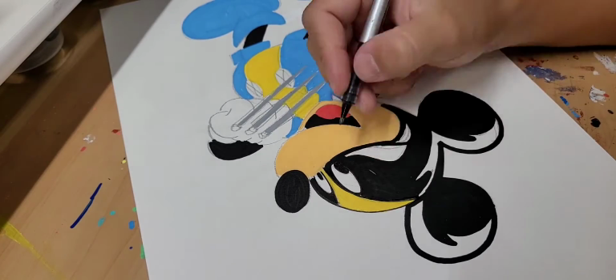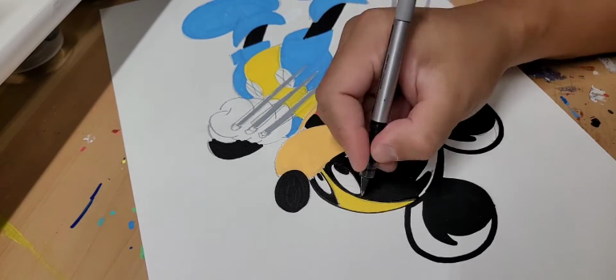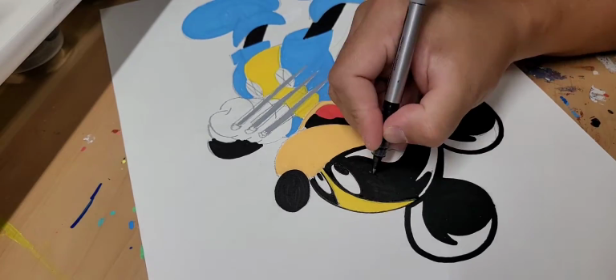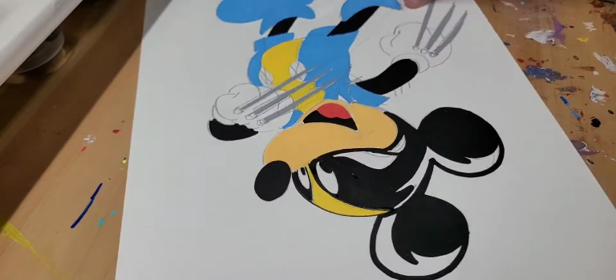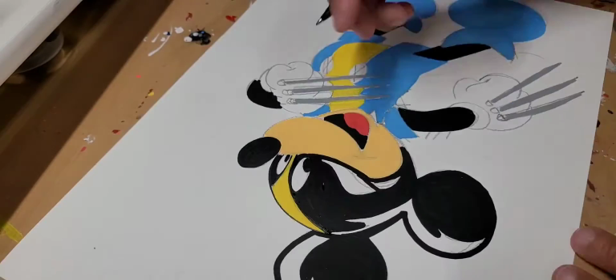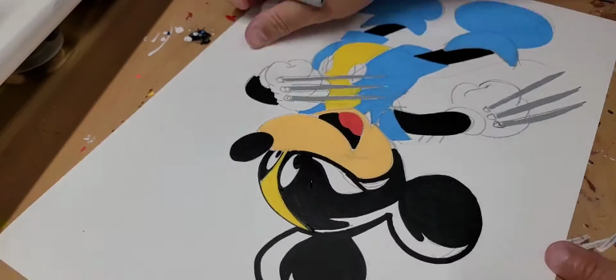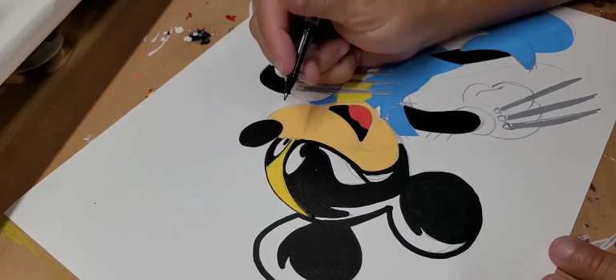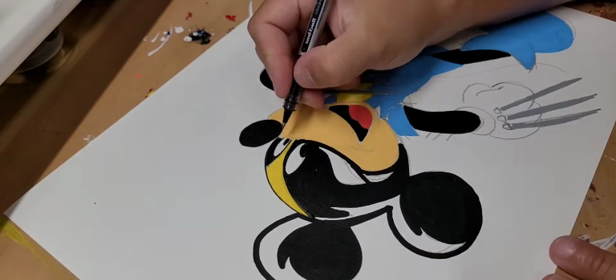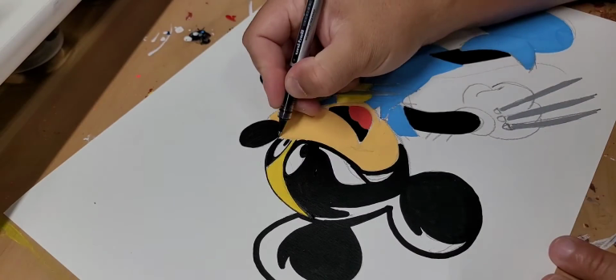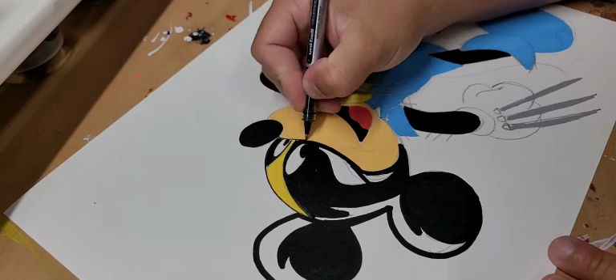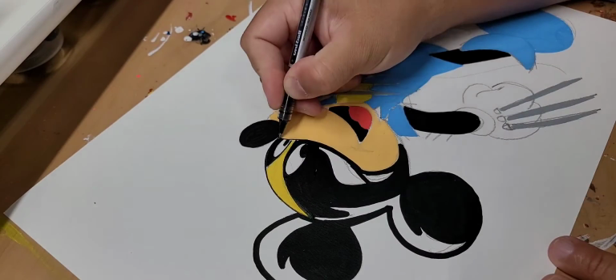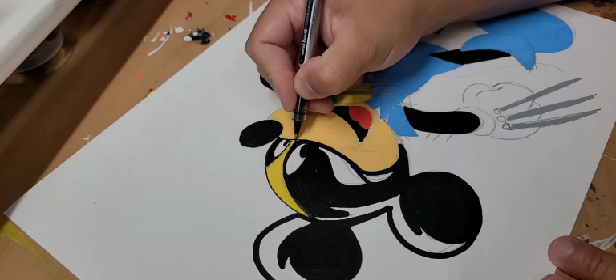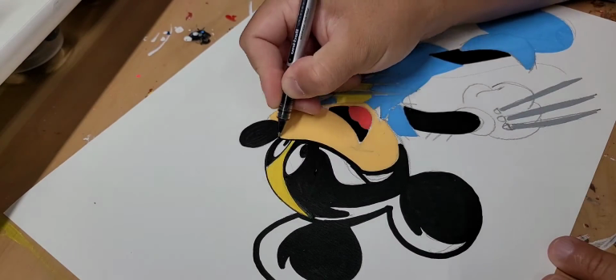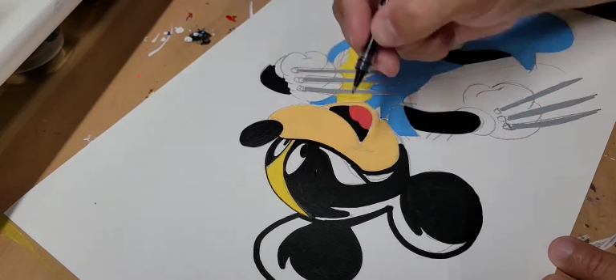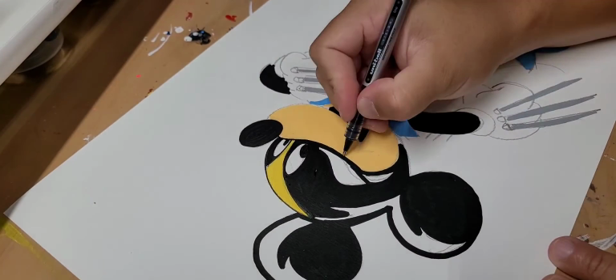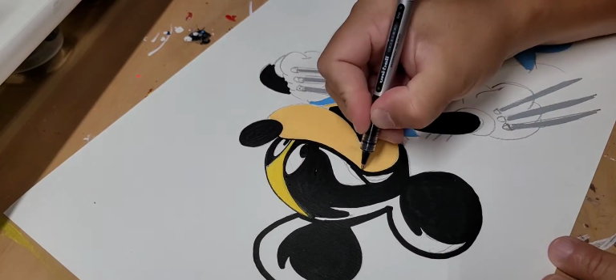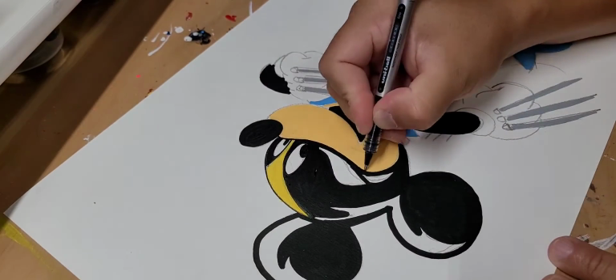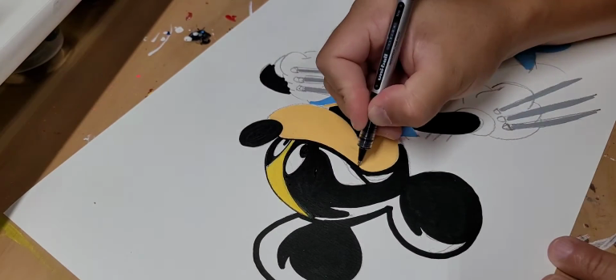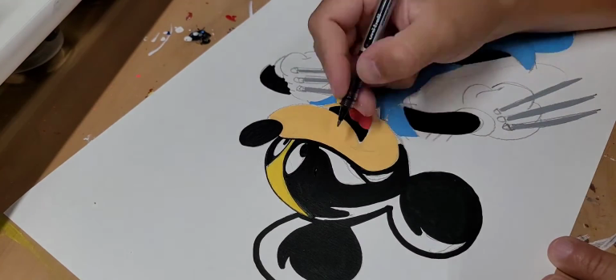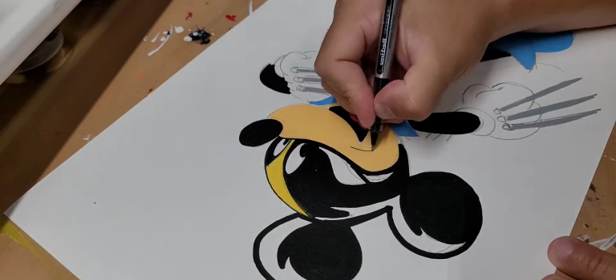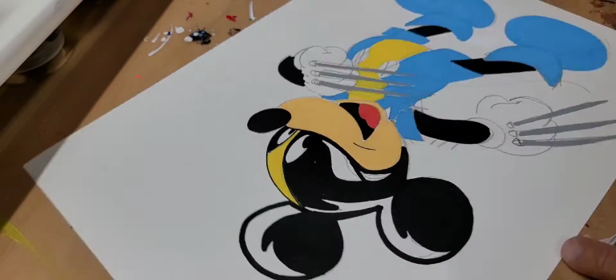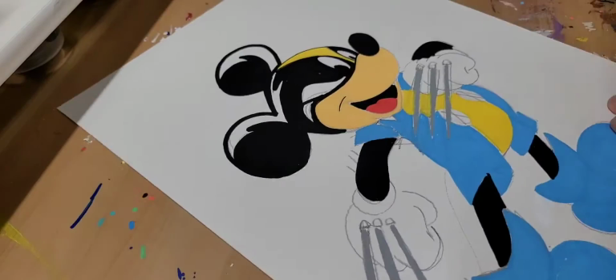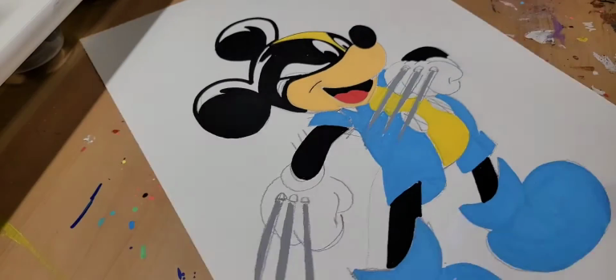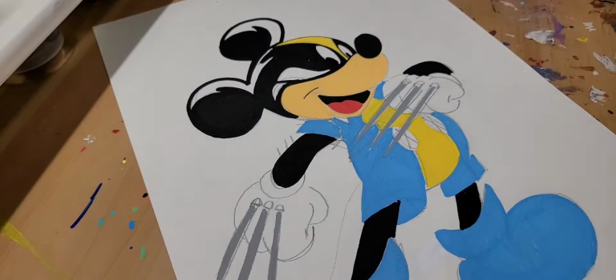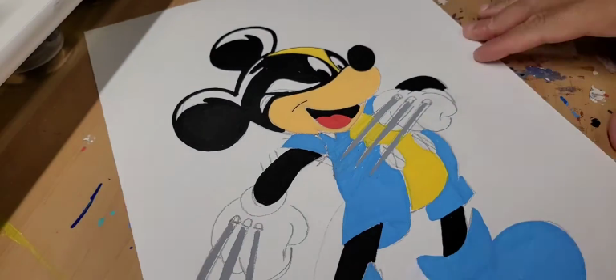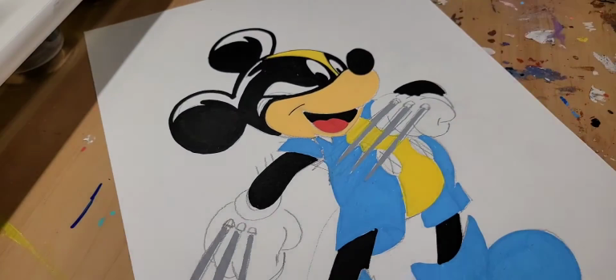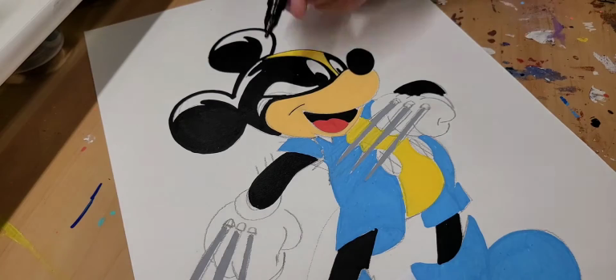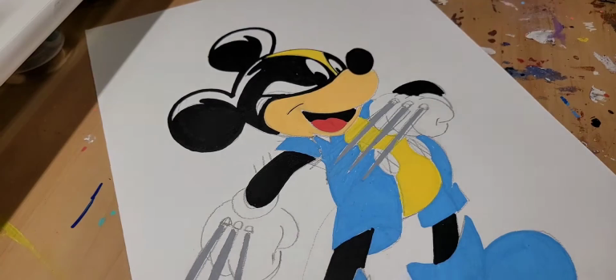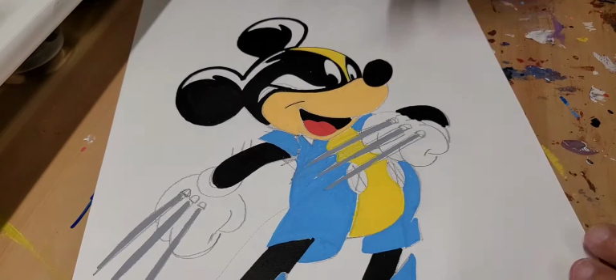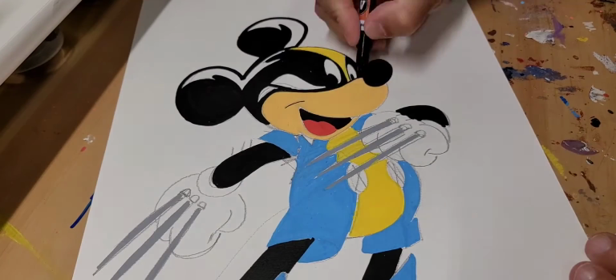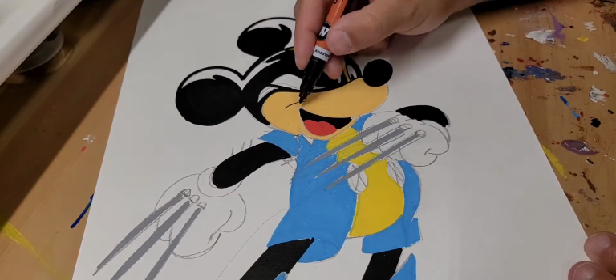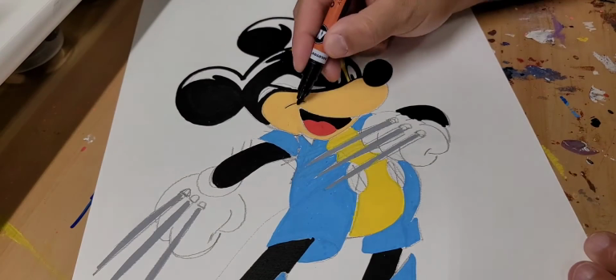Here I am coming in building Mickey Mouse's eyes, starting to do the line work with the ballpoint so I can get those nice clean details.